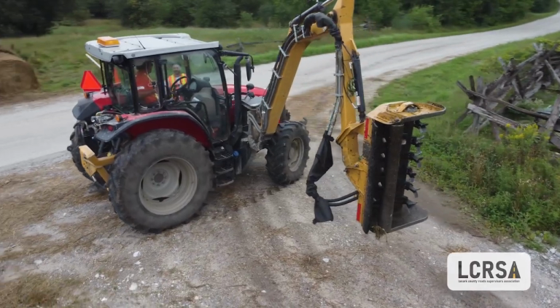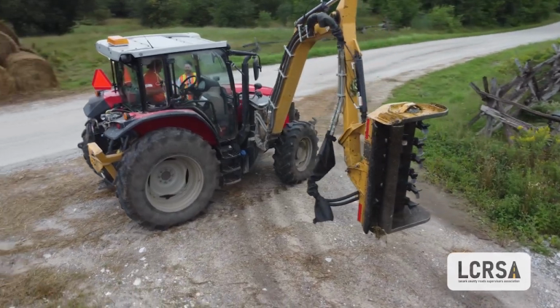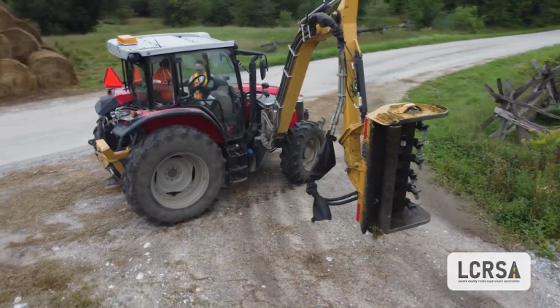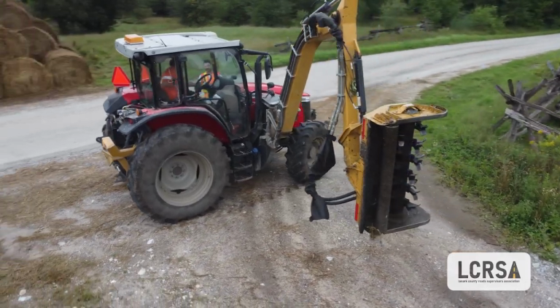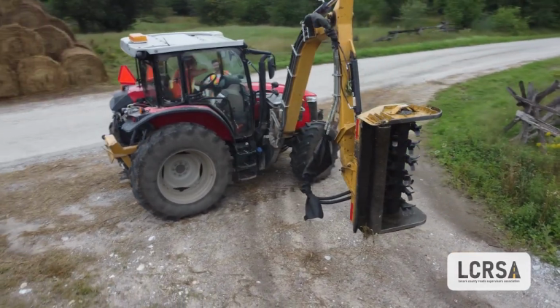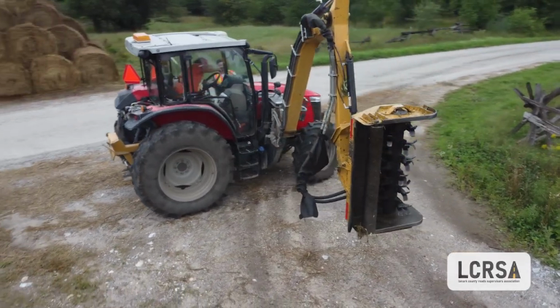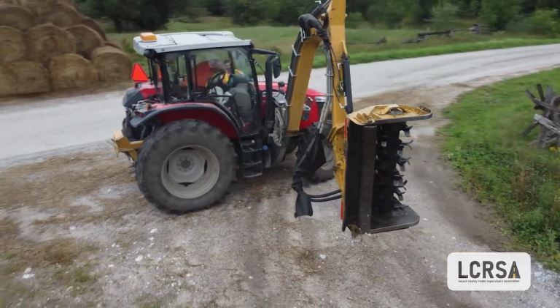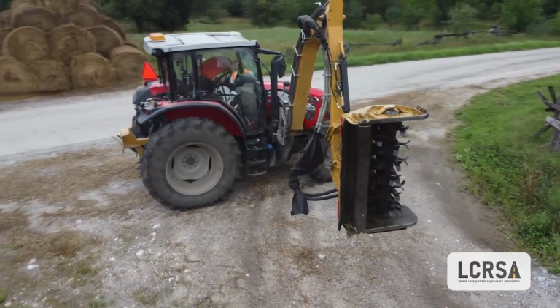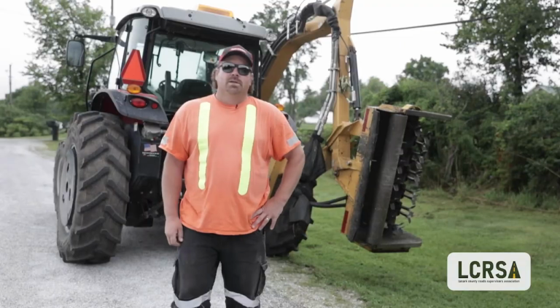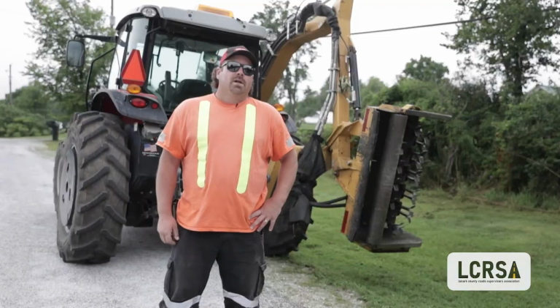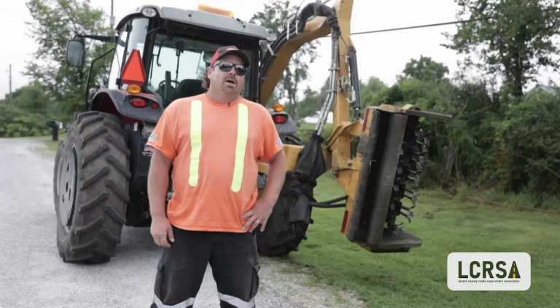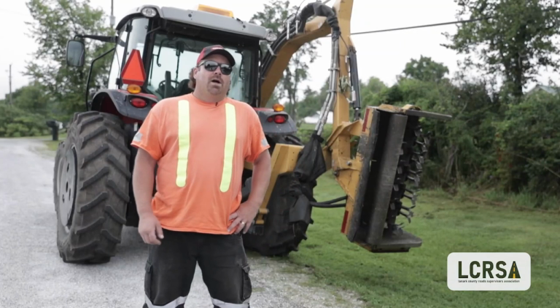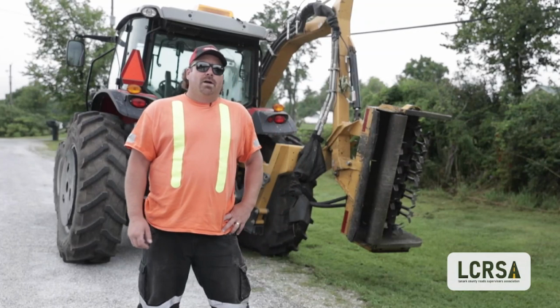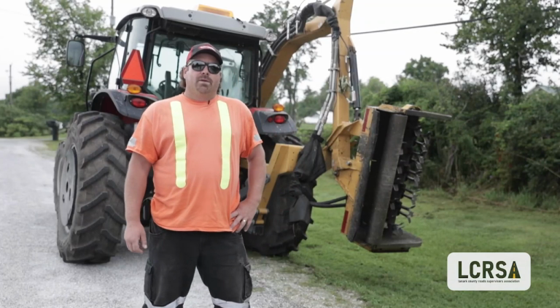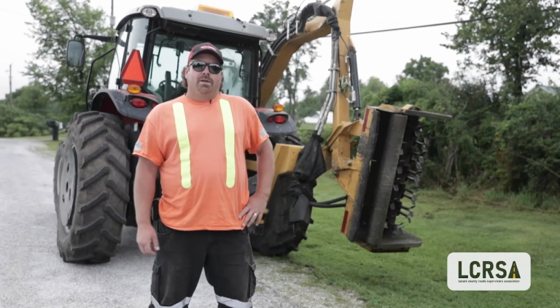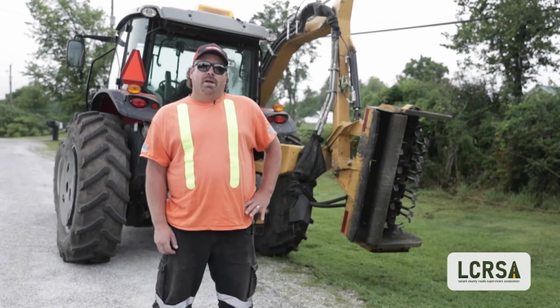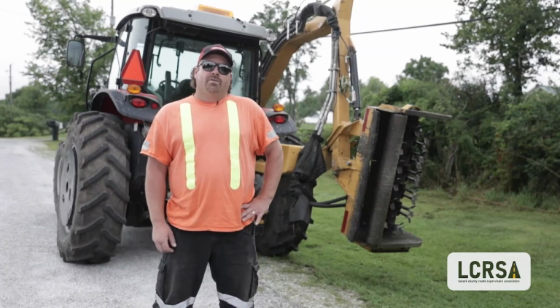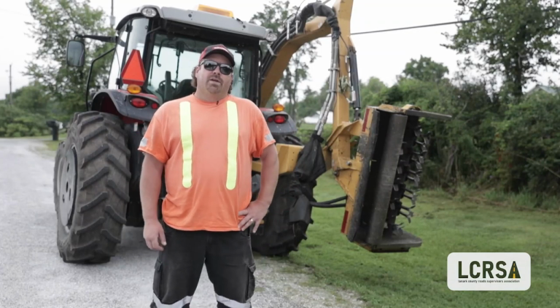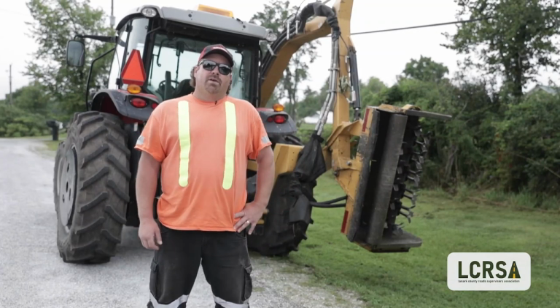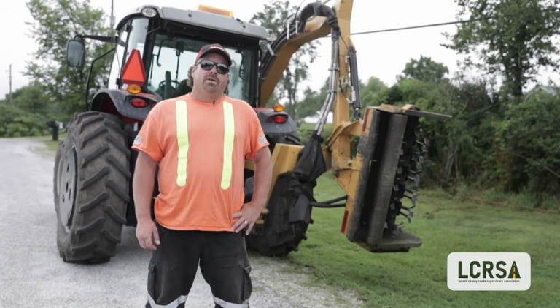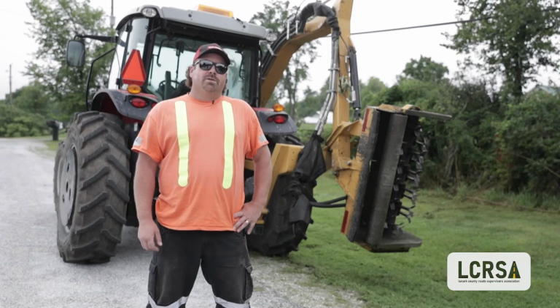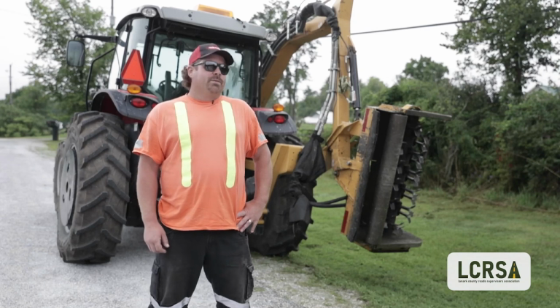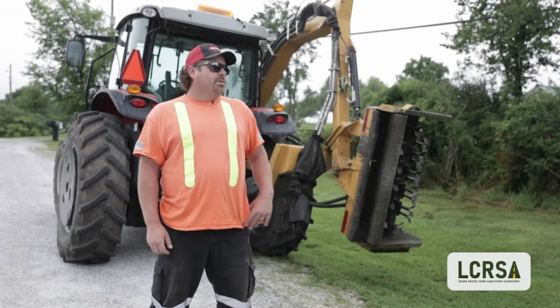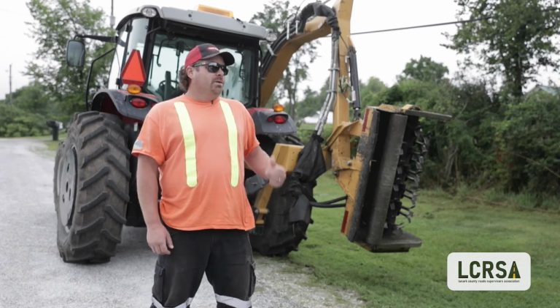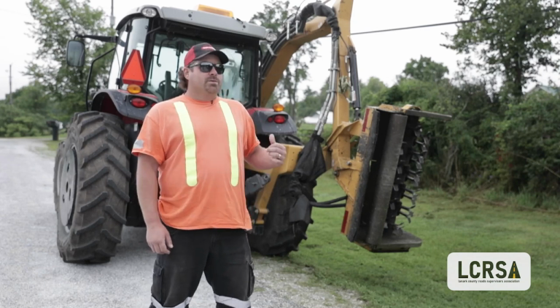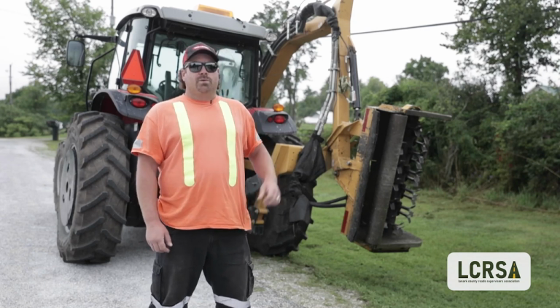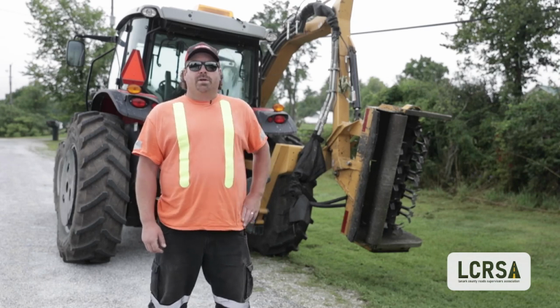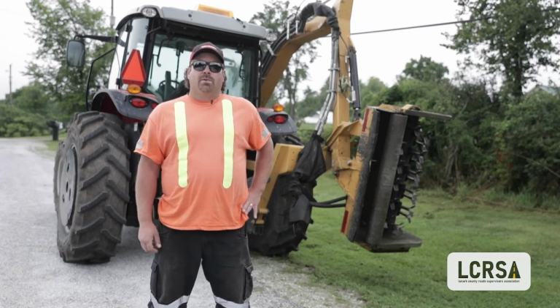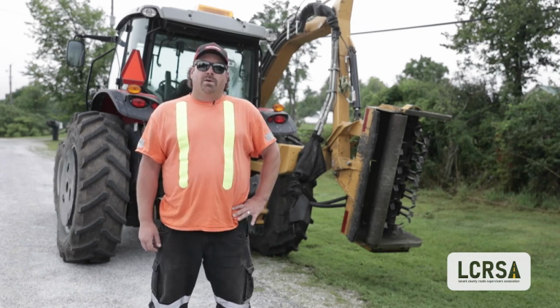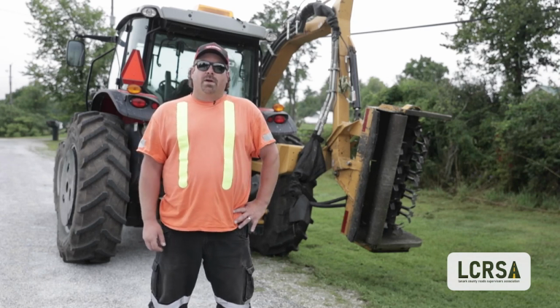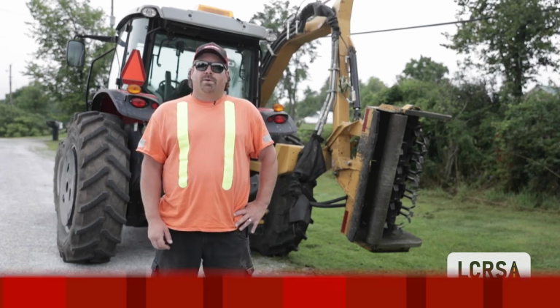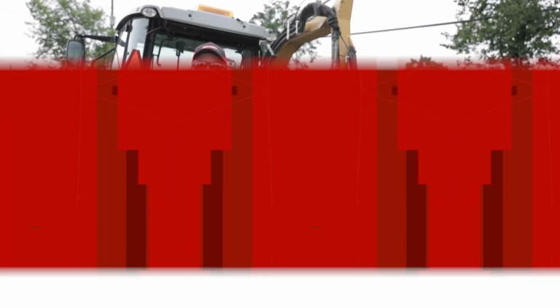My name is Joey Ennis. I'm the lead hand for Tay Valley Township and we're going to do some roadside mowing and brushing.